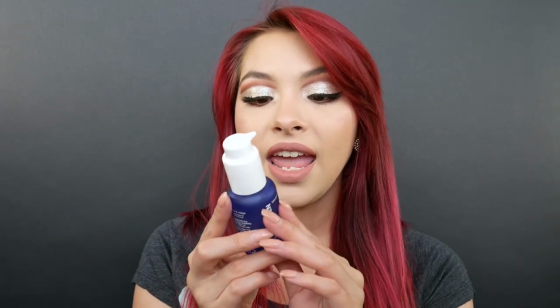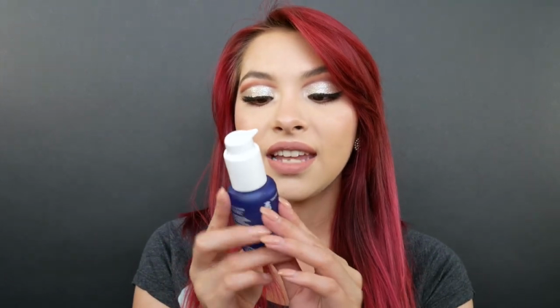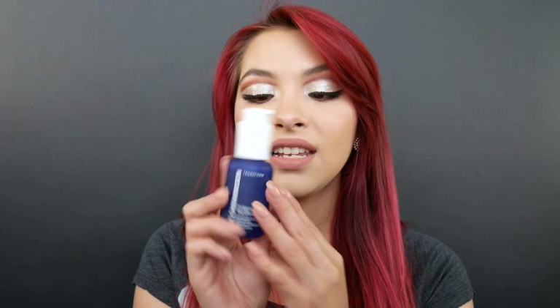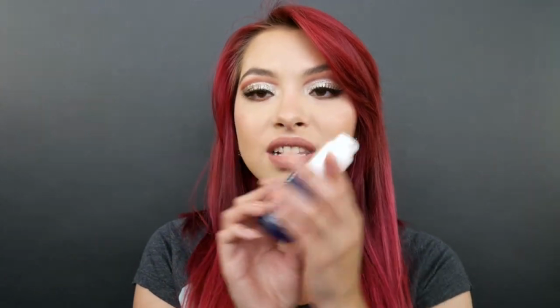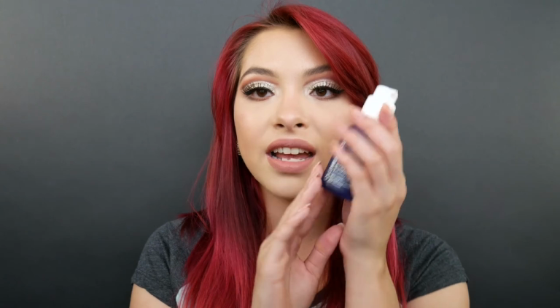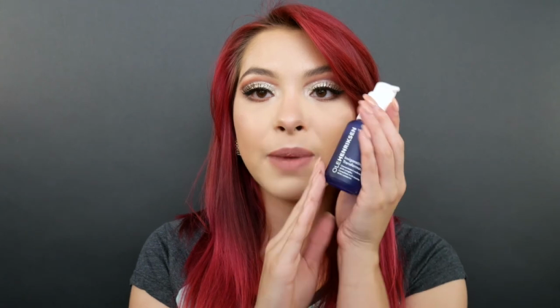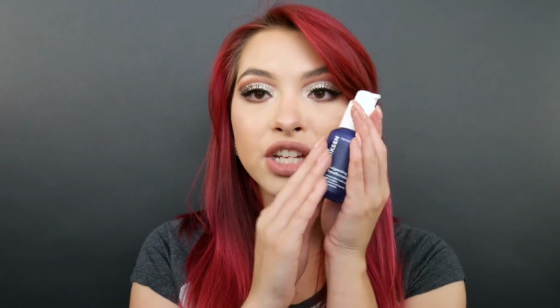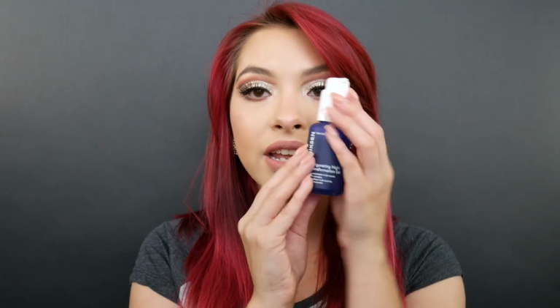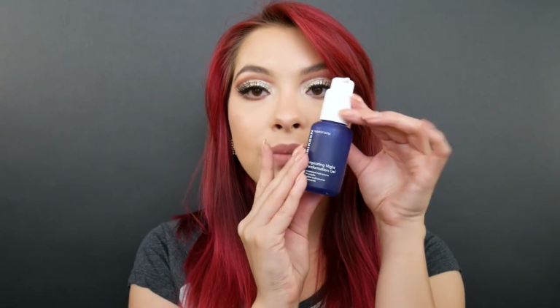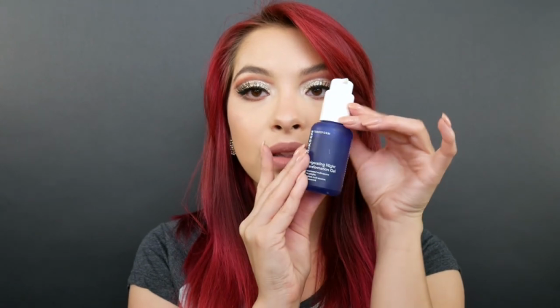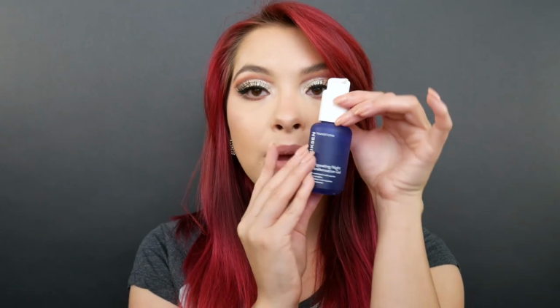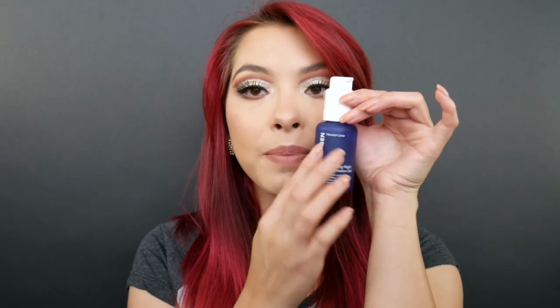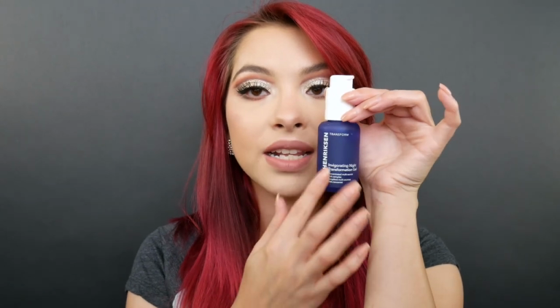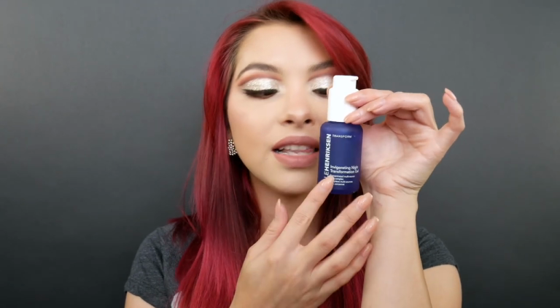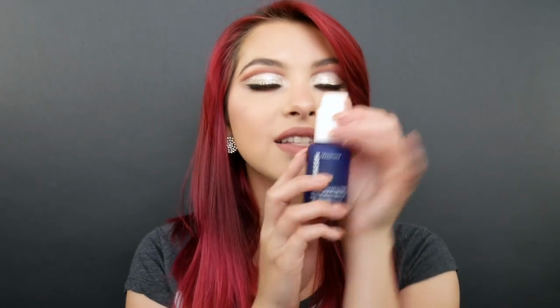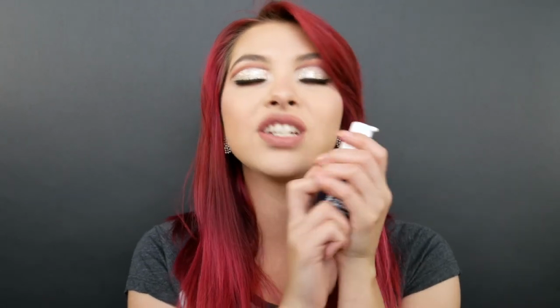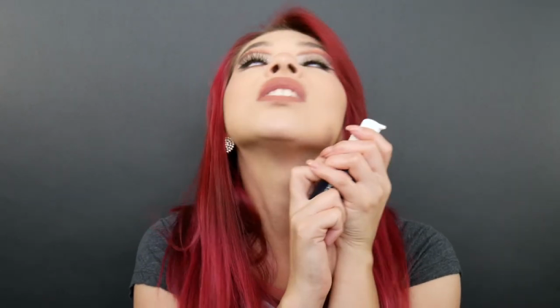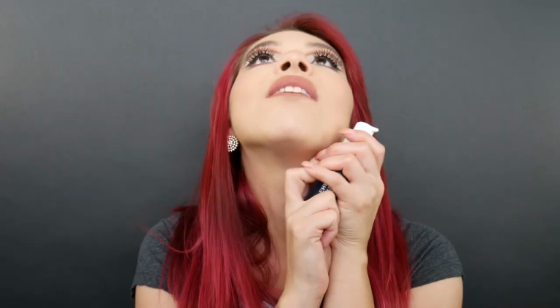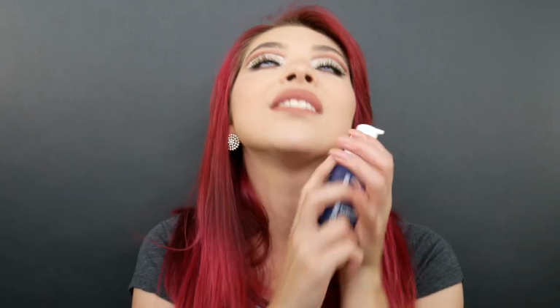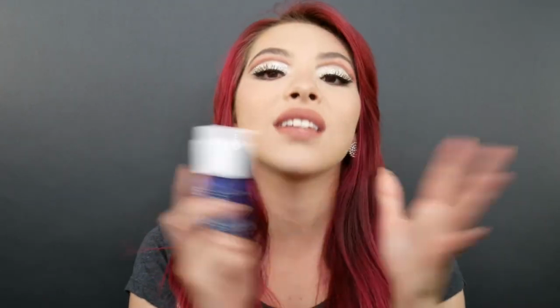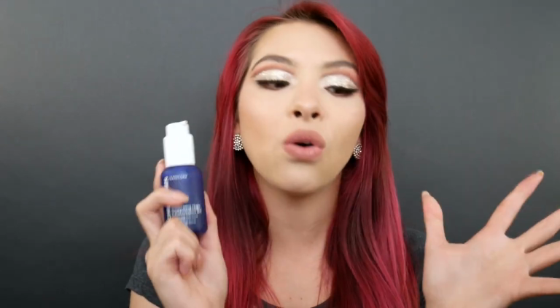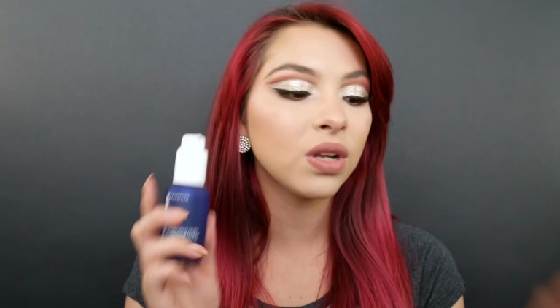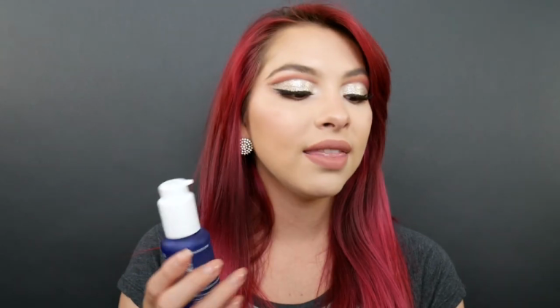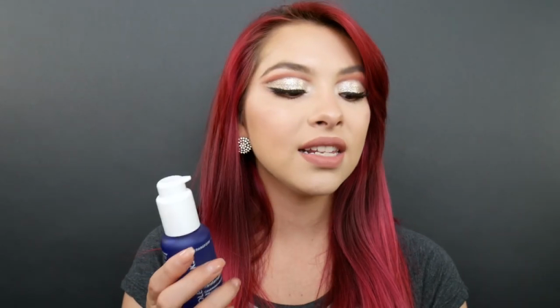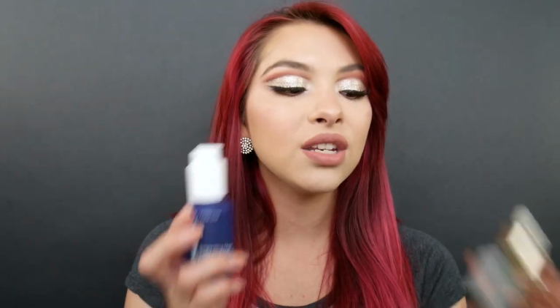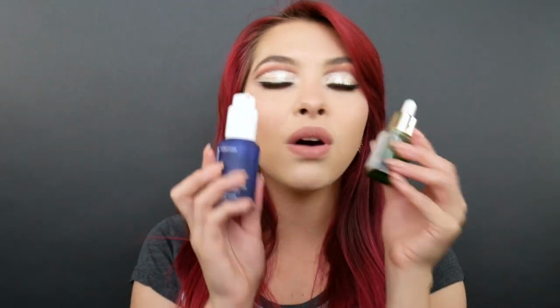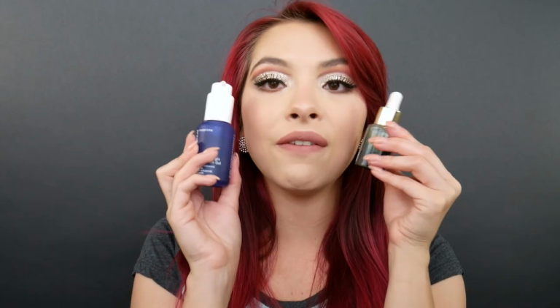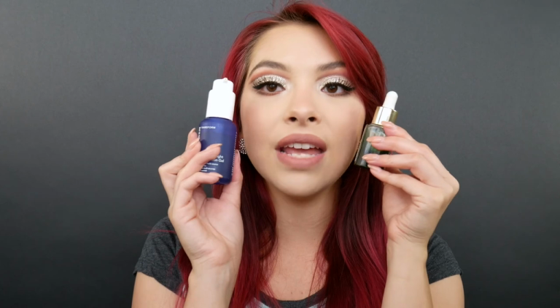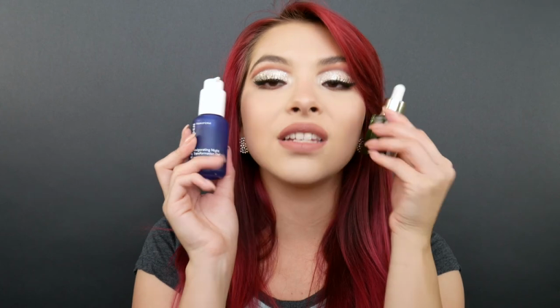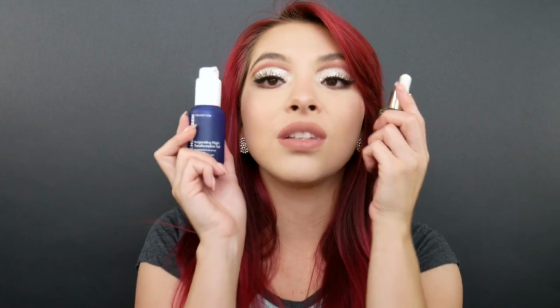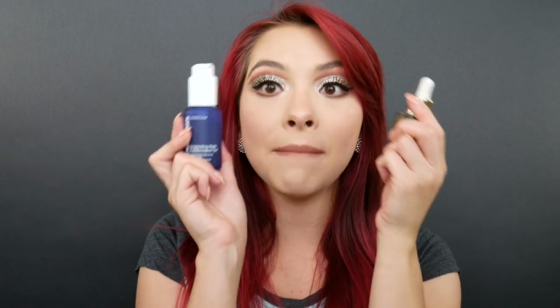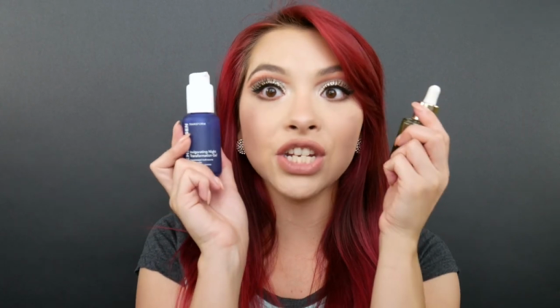It comes in a really nice packaging — it has a pump, it's glass, and it's like gold. These two products on my face together is just magic.